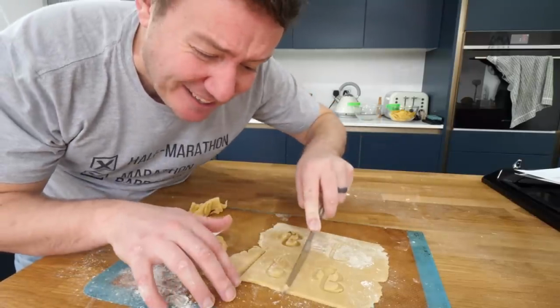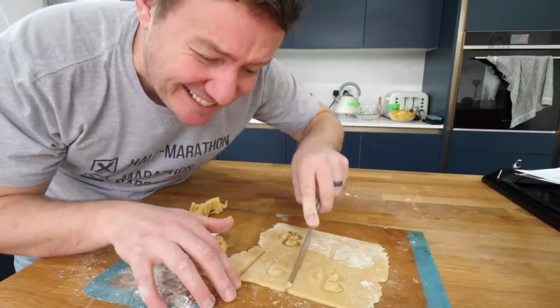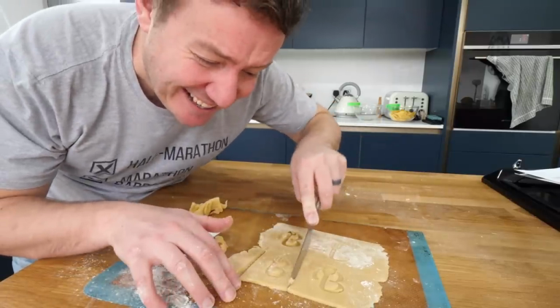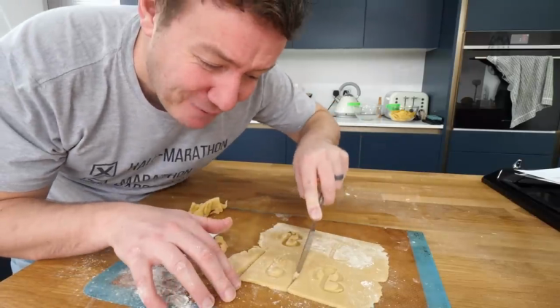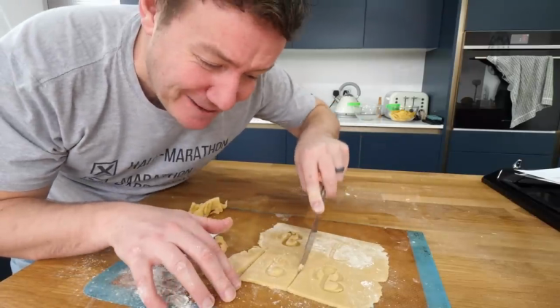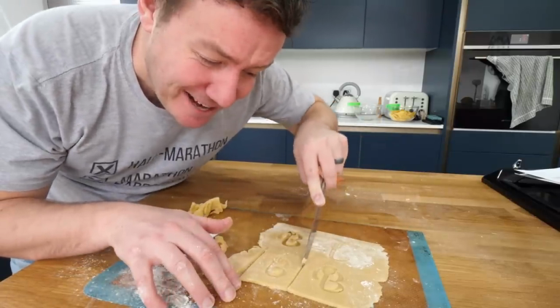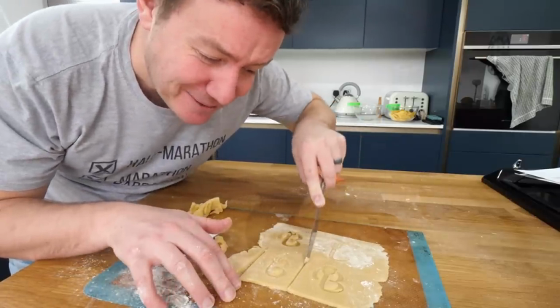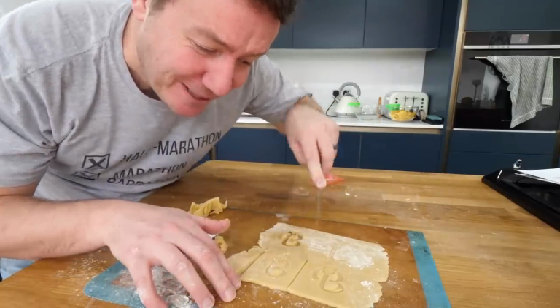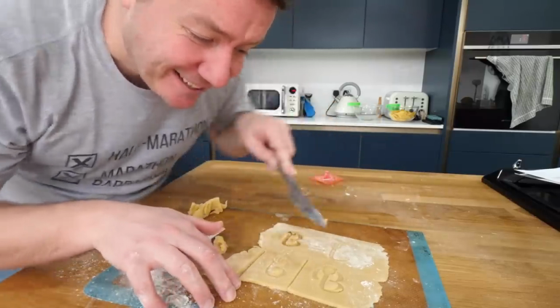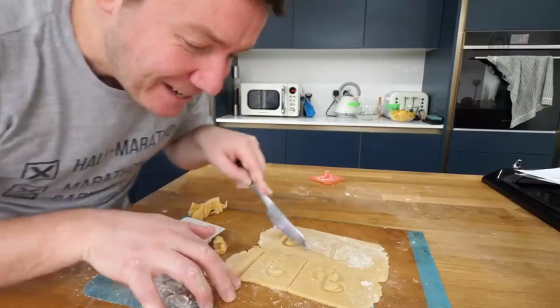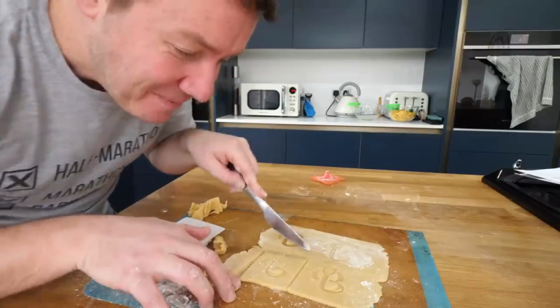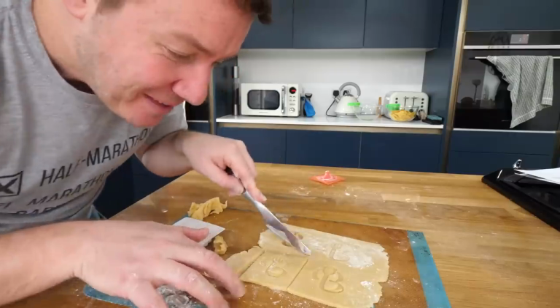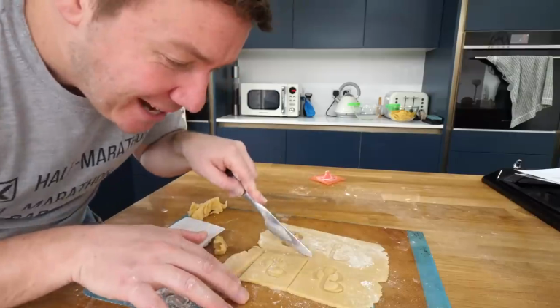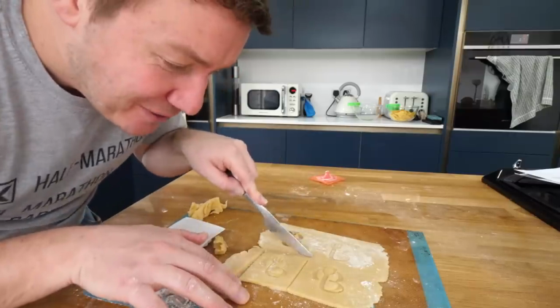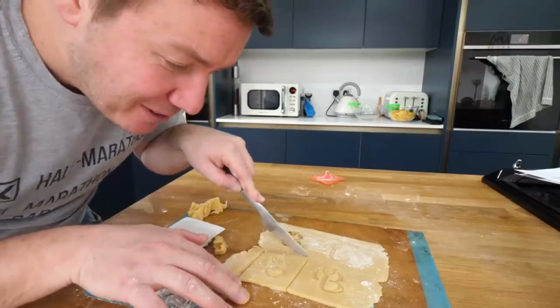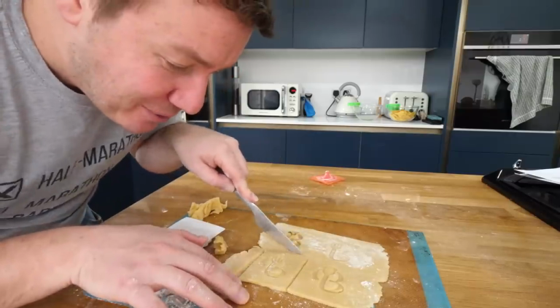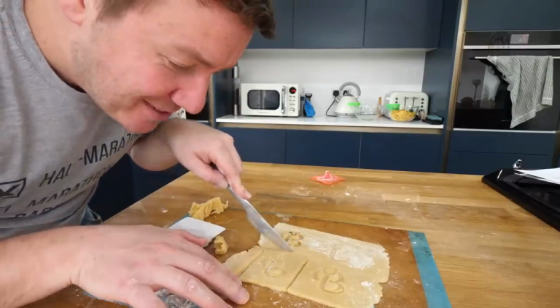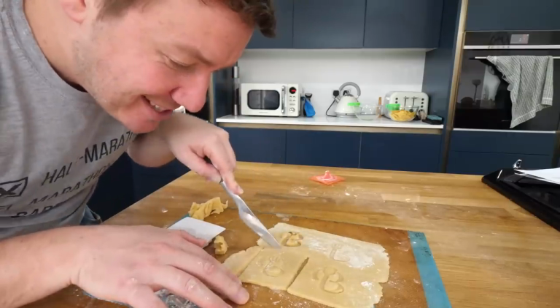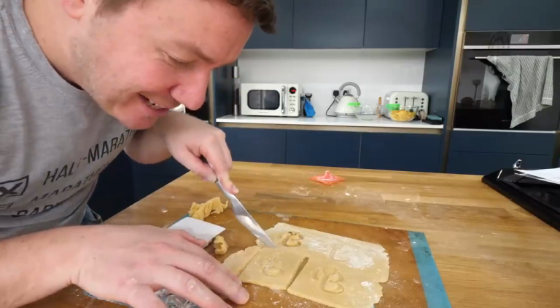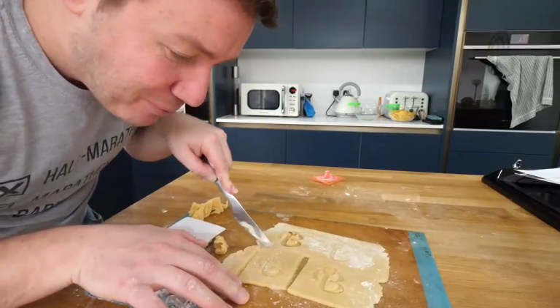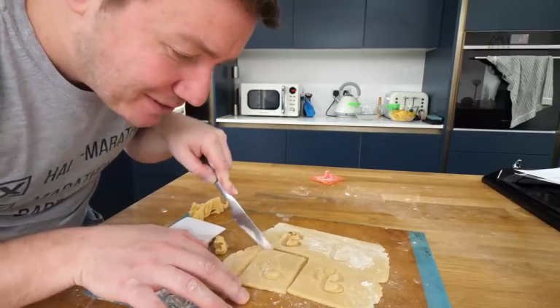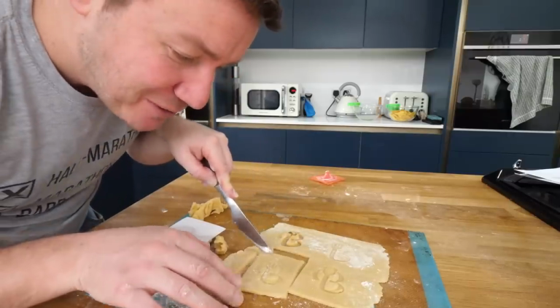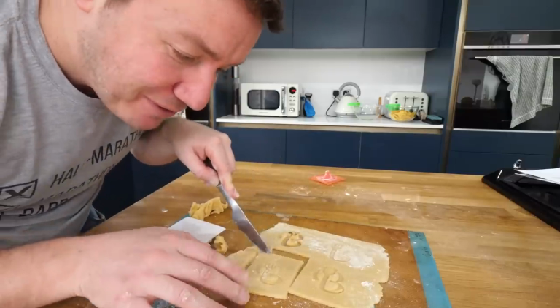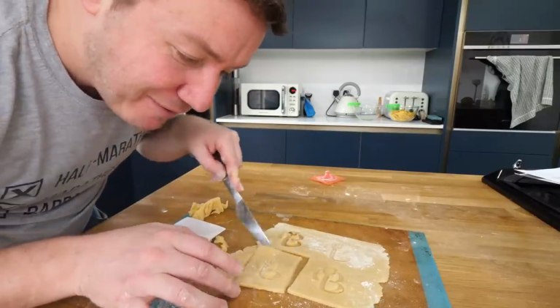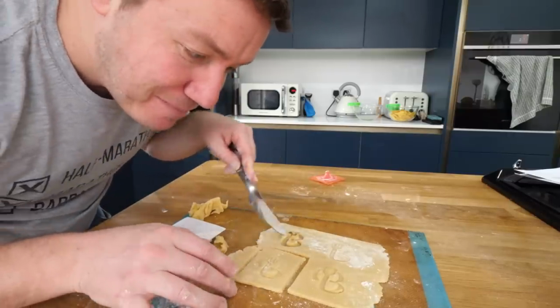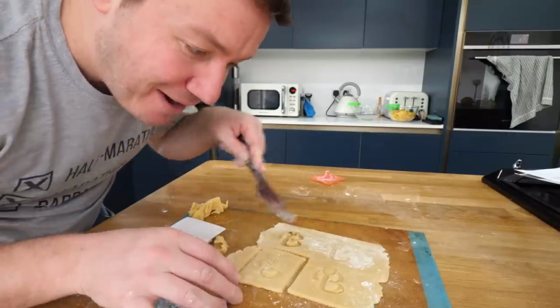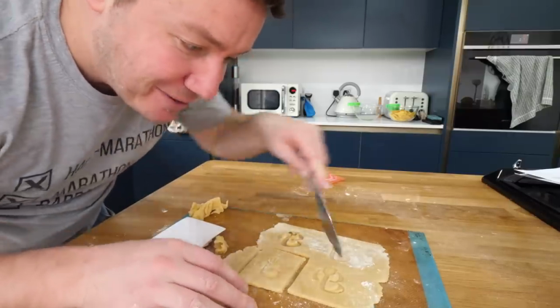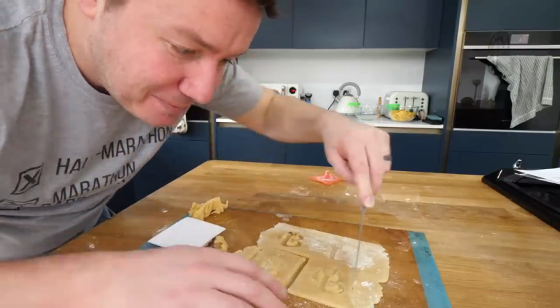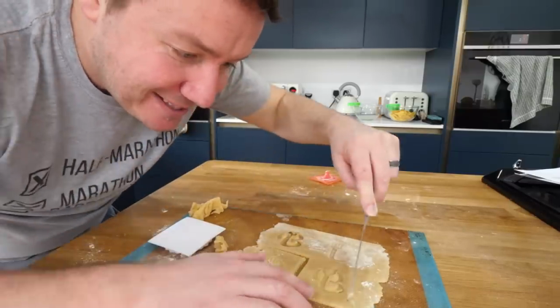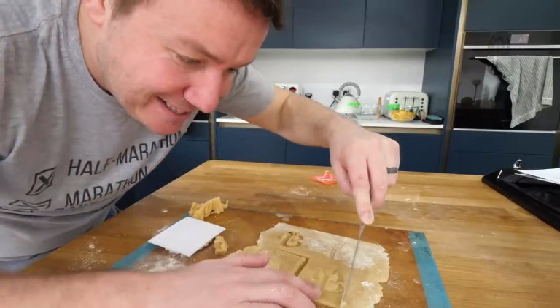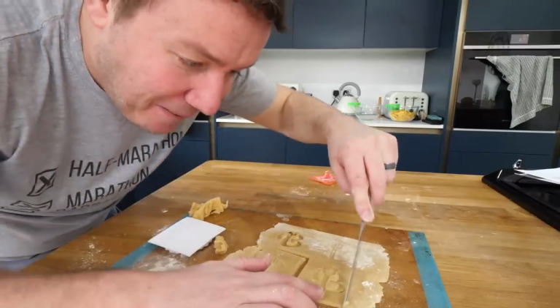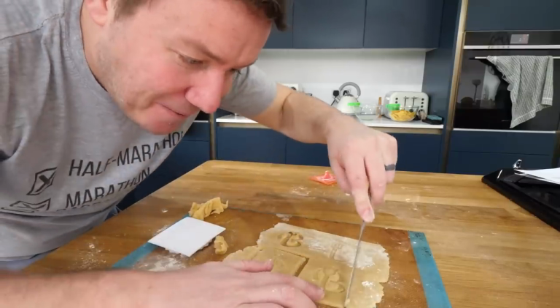If we can make this work, any of you with a printer can print these off and have some Barry Lewis biscuits at home.